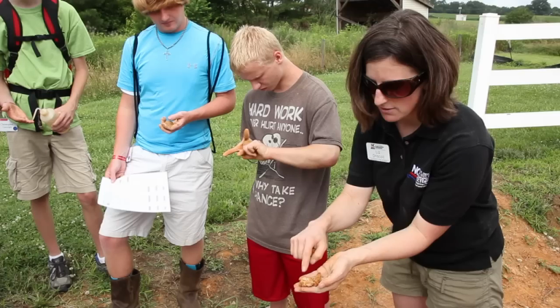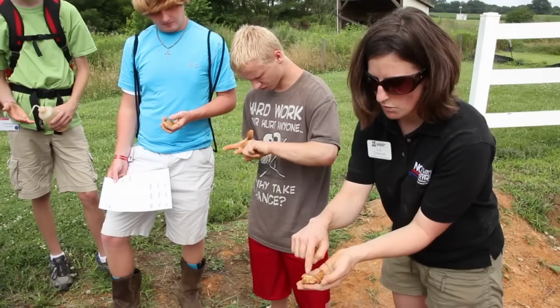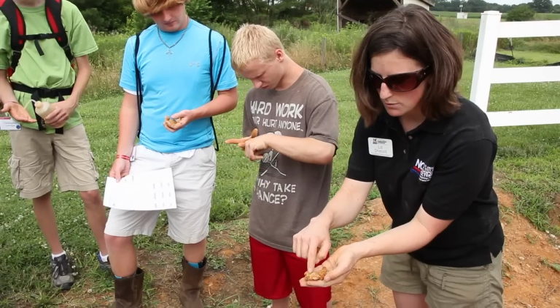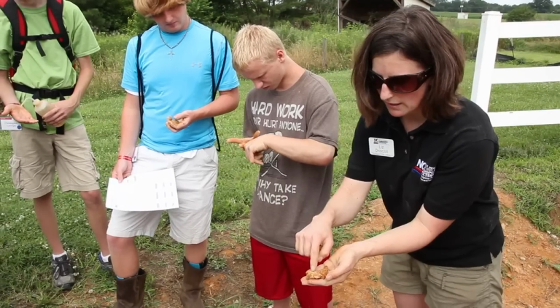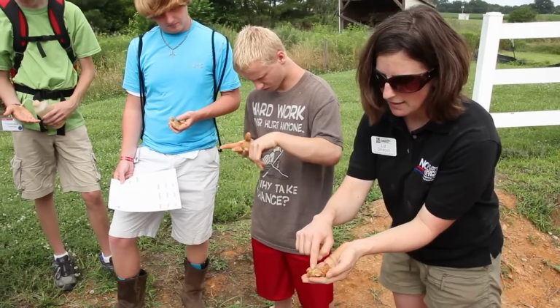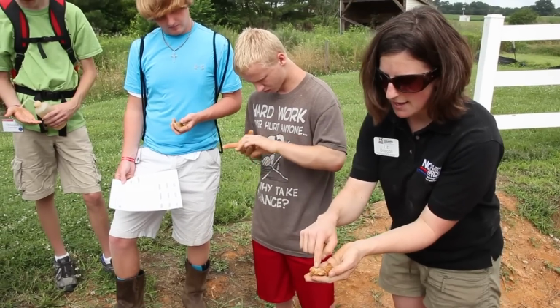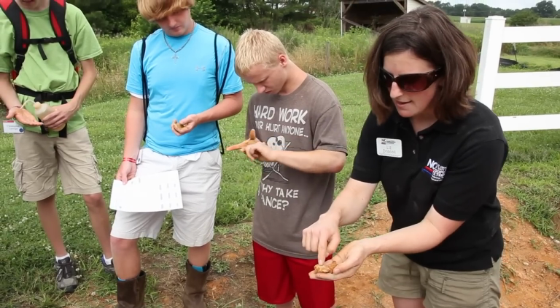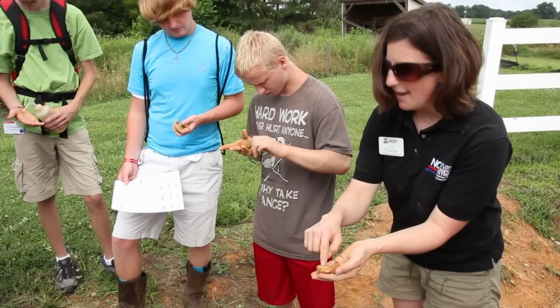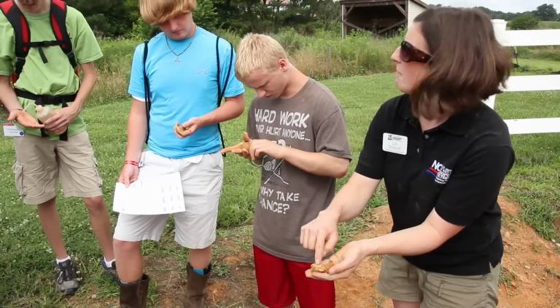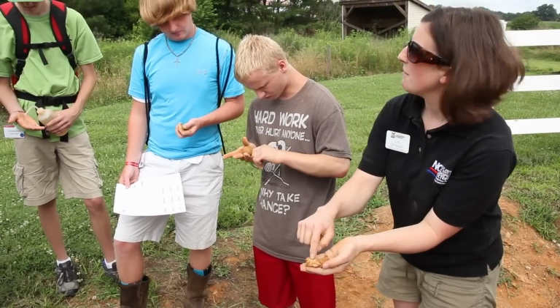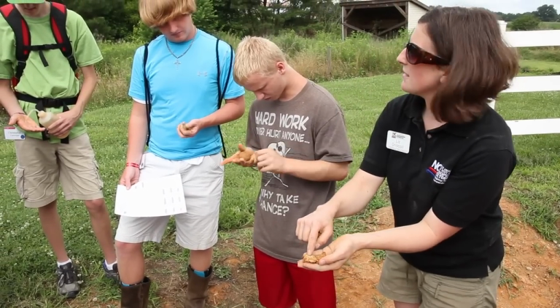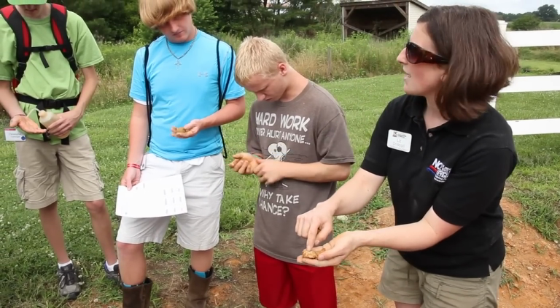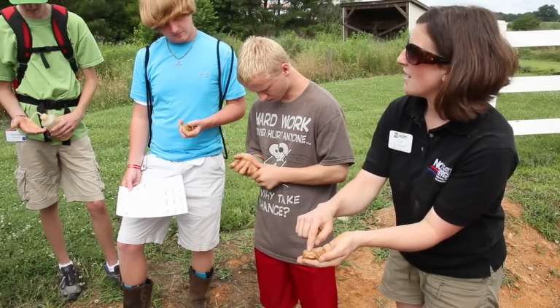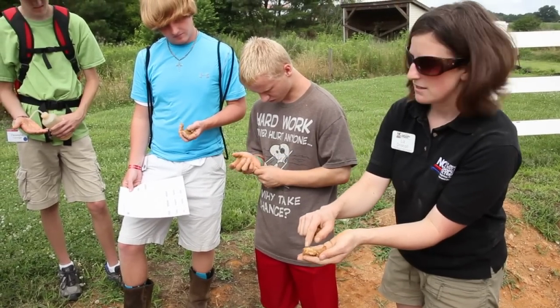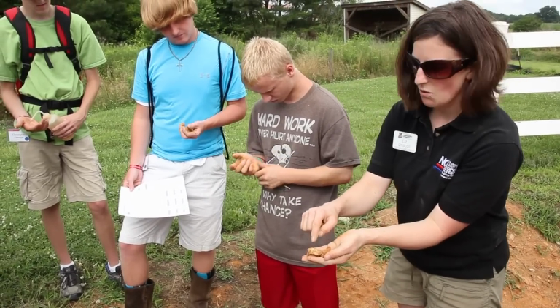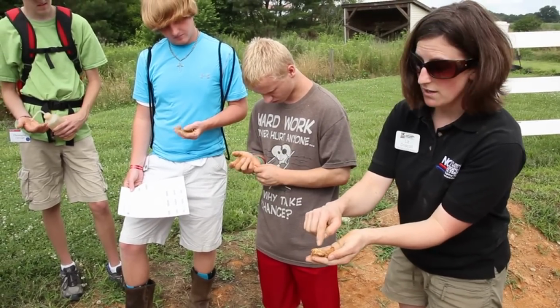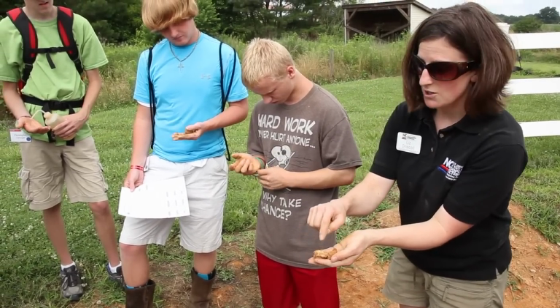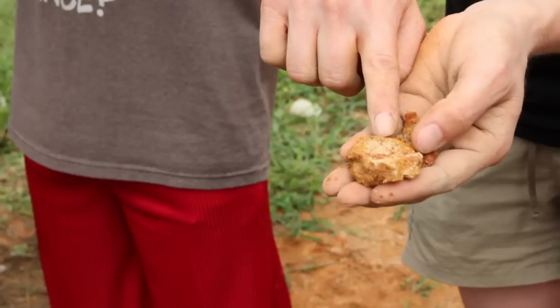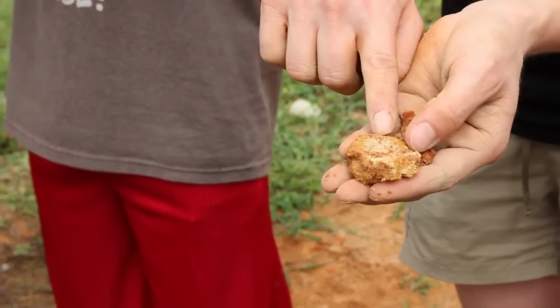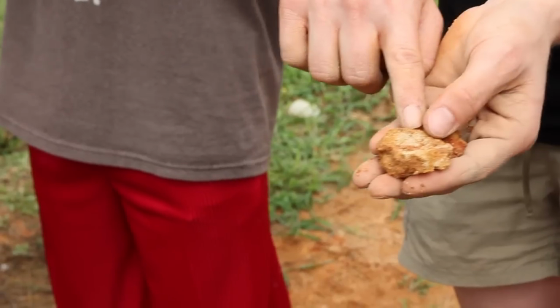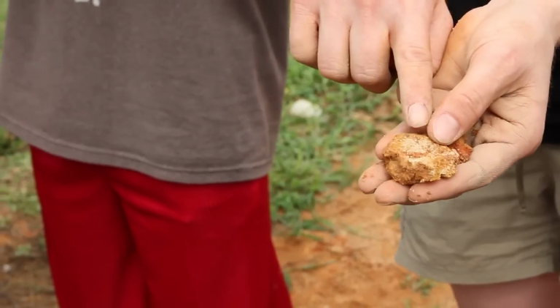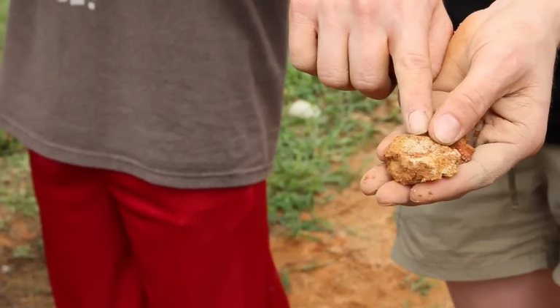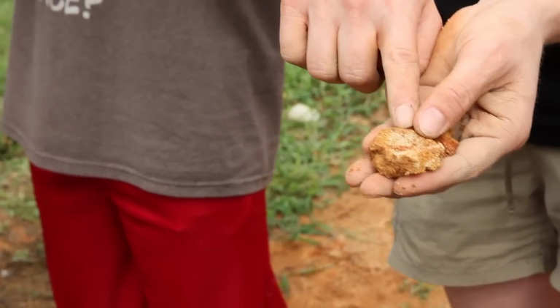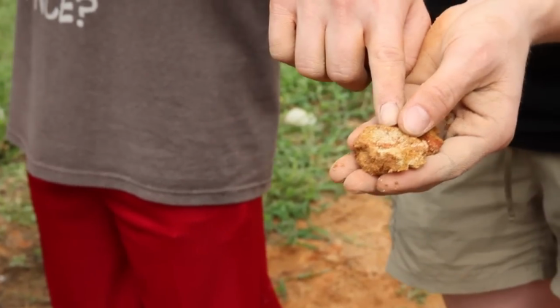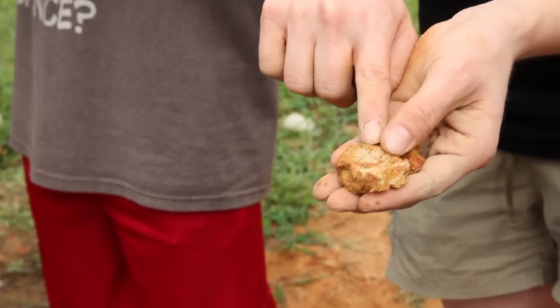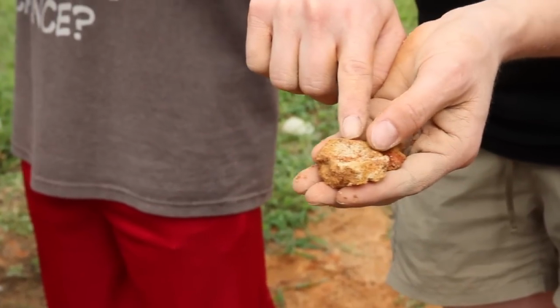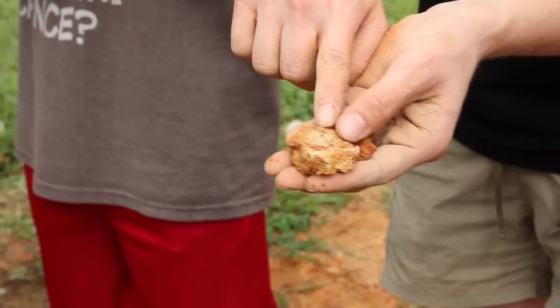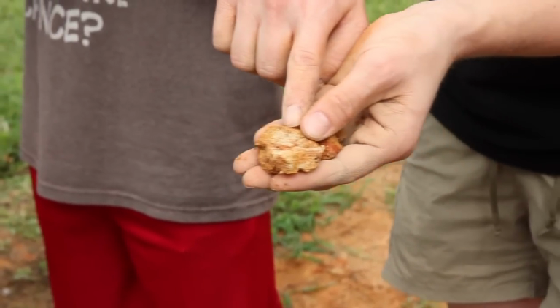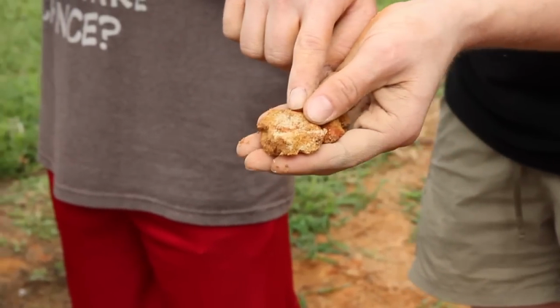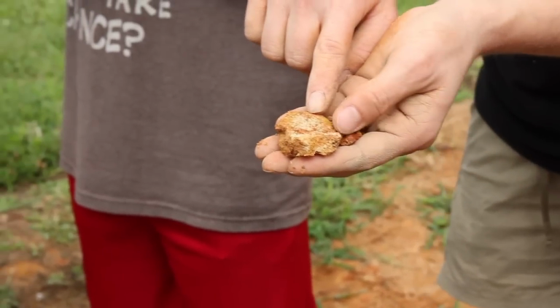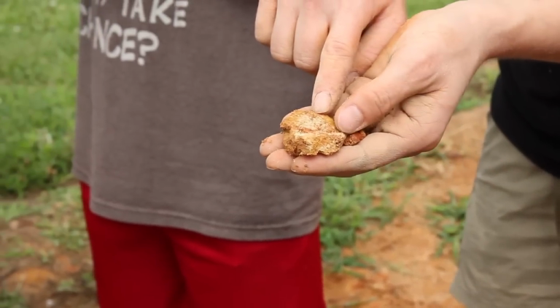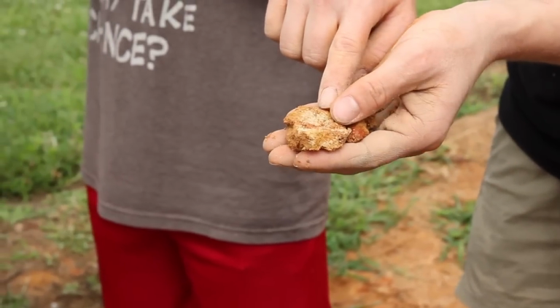When it's red like that, that means that it's well oxidized and there's oxygen available.